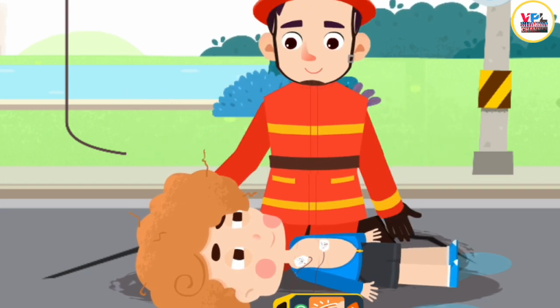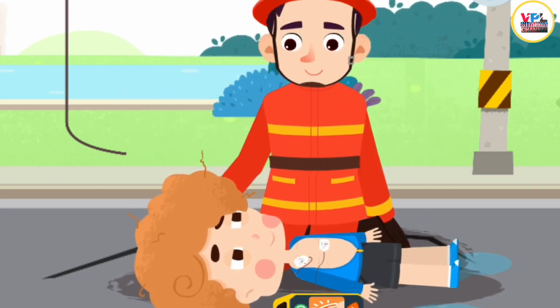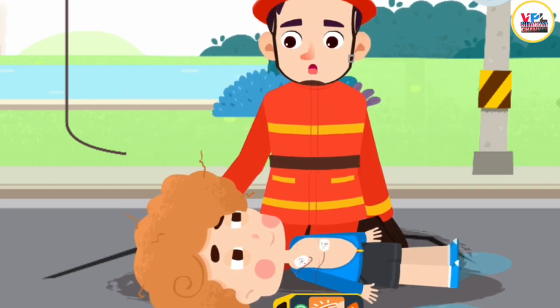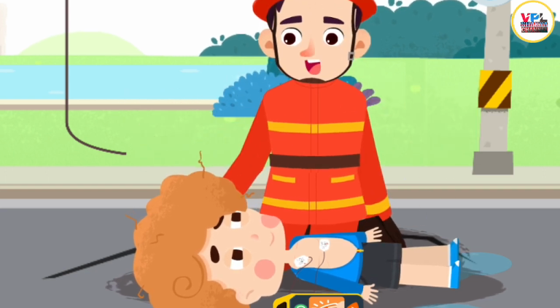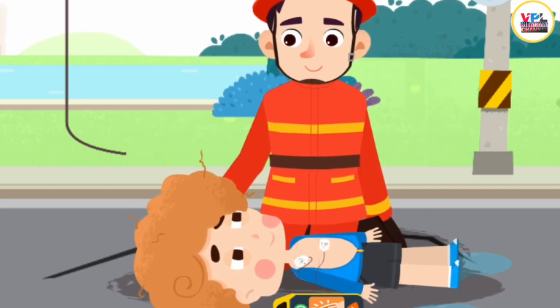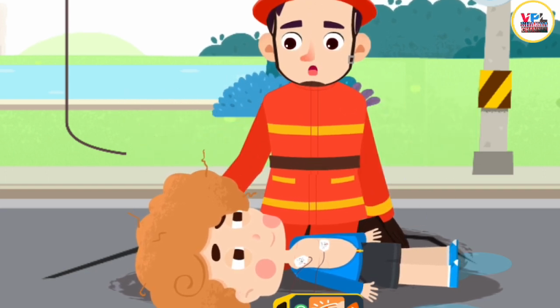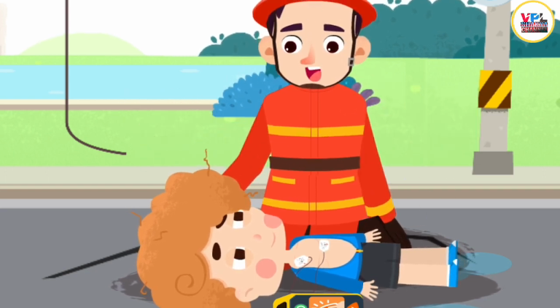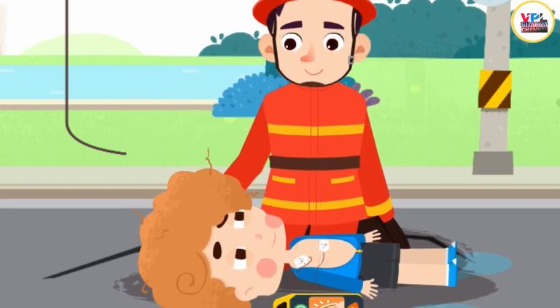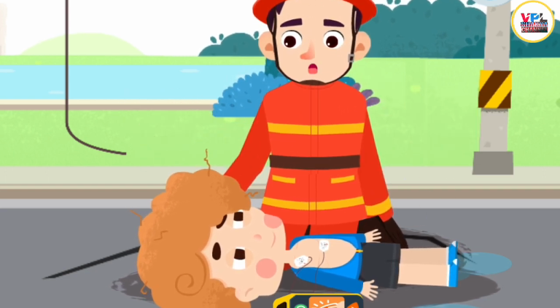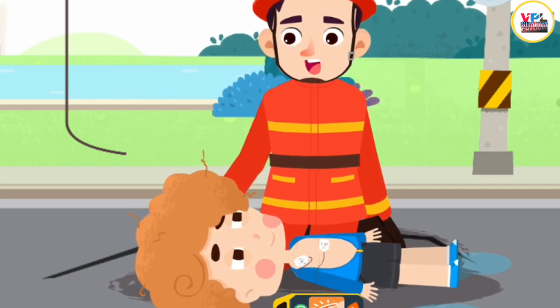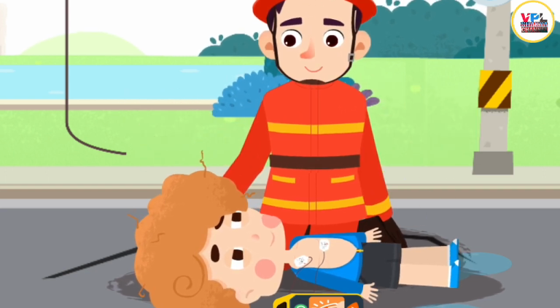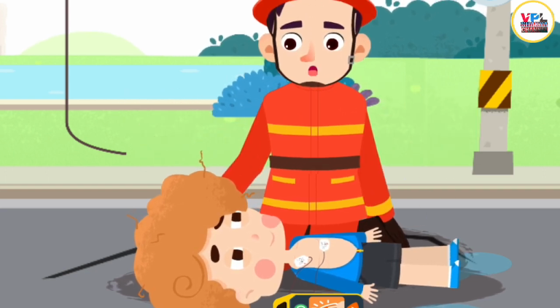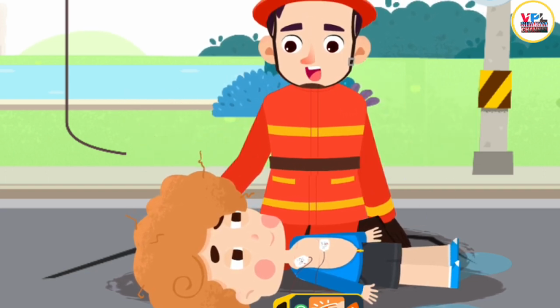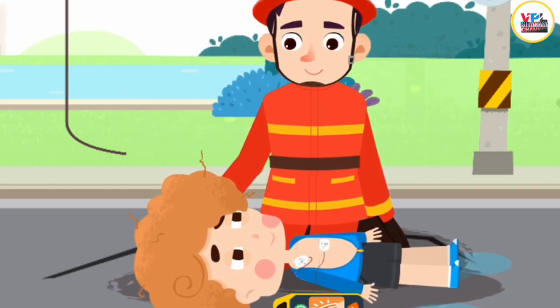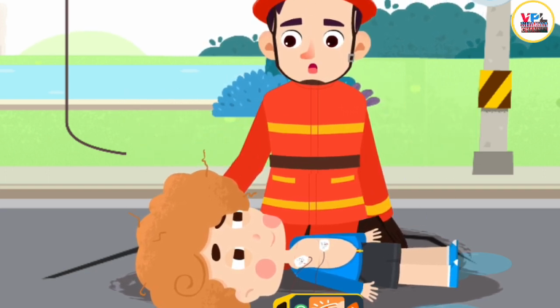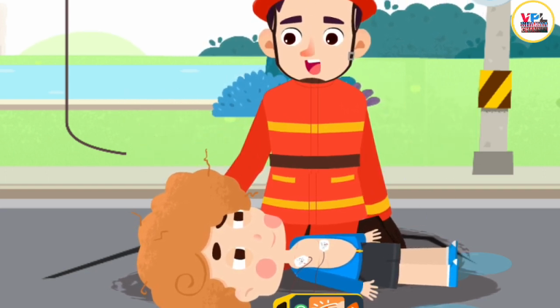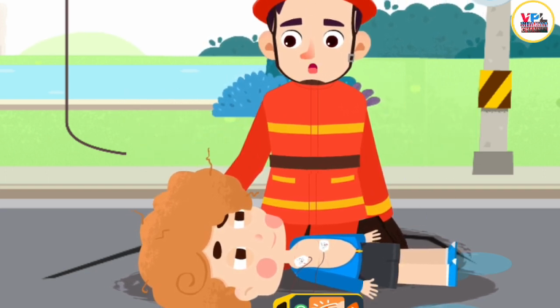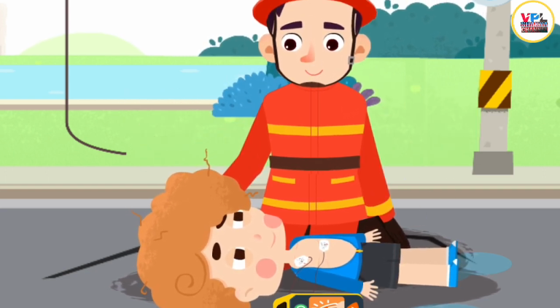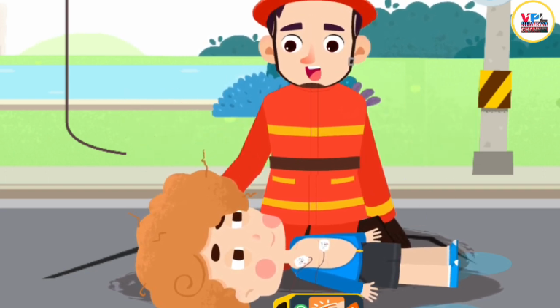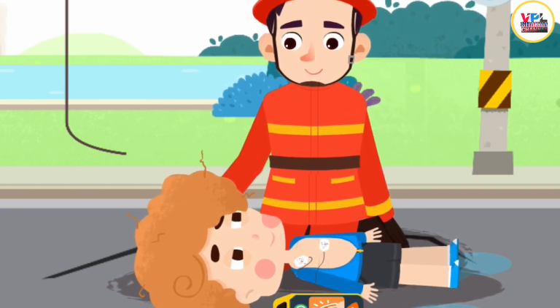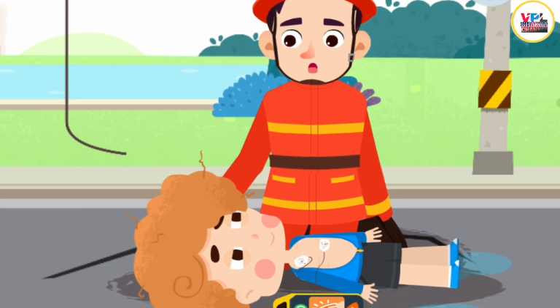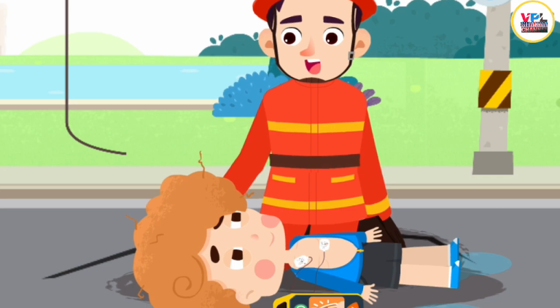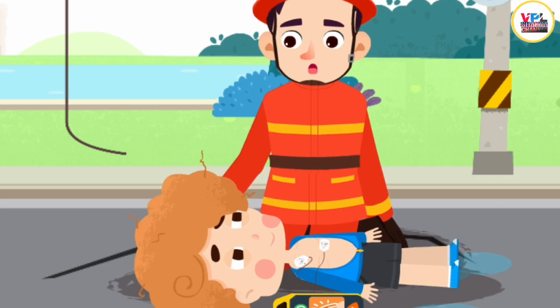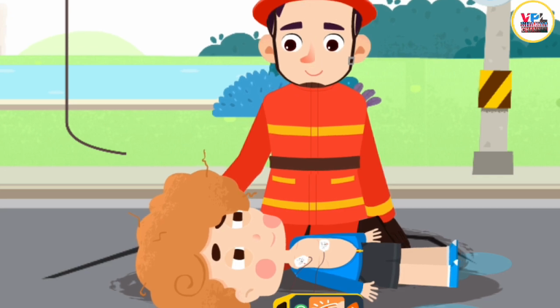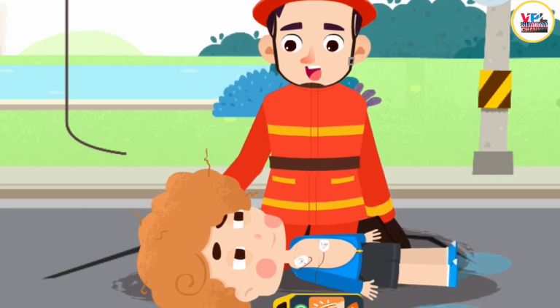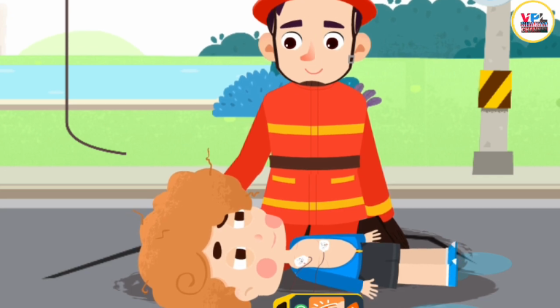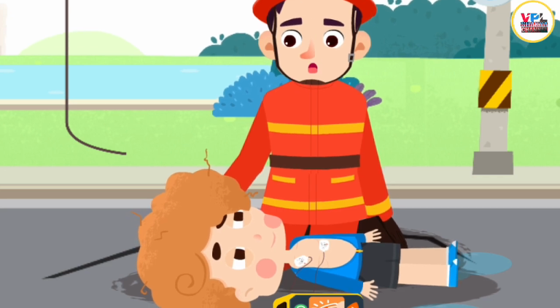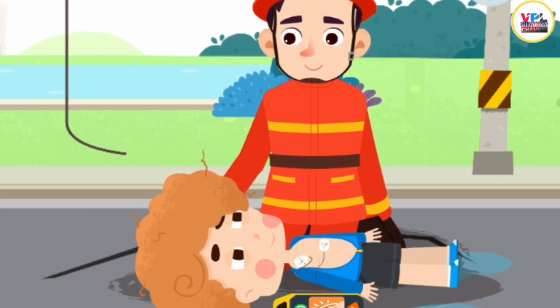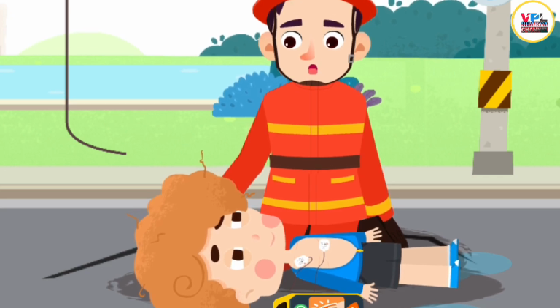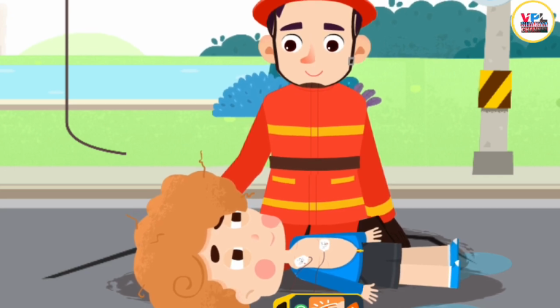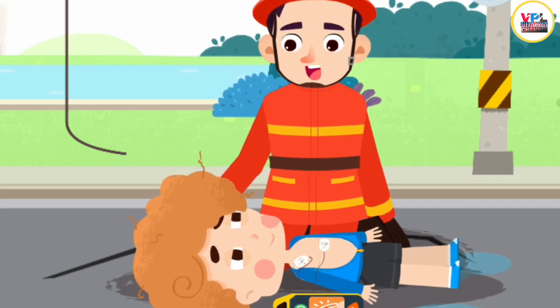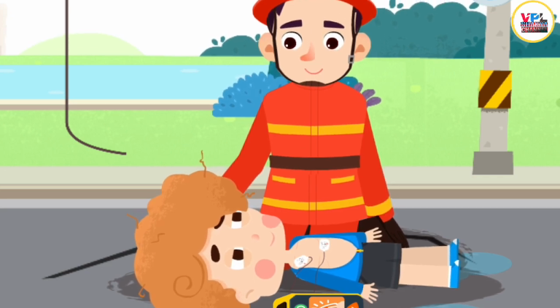You are awake! Once the medical team is here, we will give you further treatment. Don't worry!